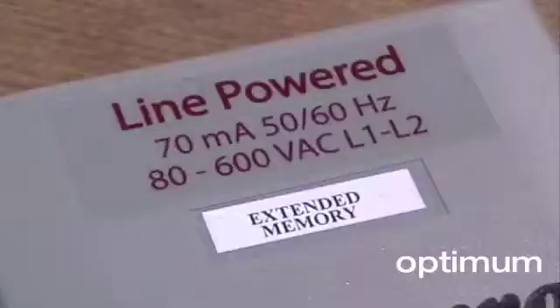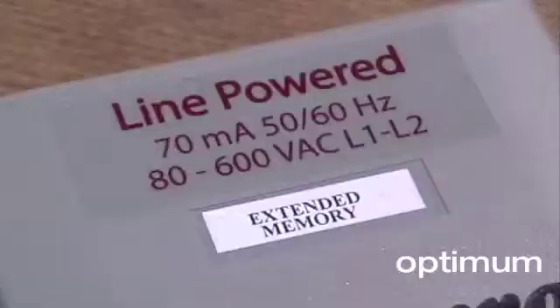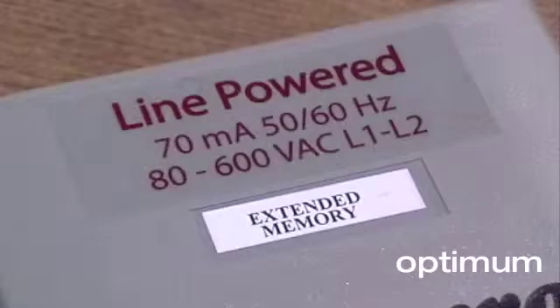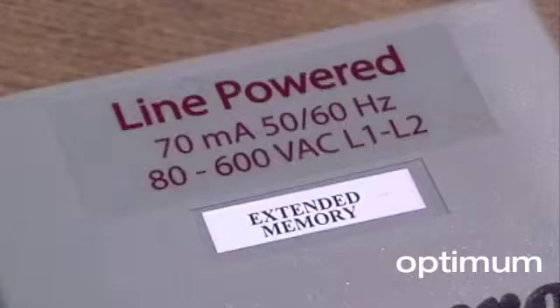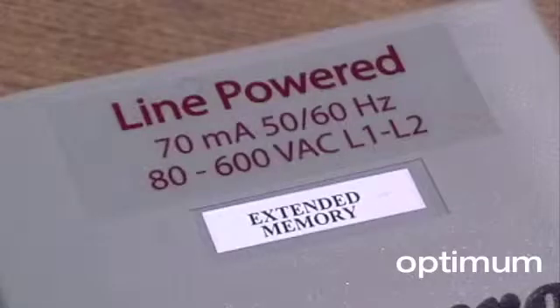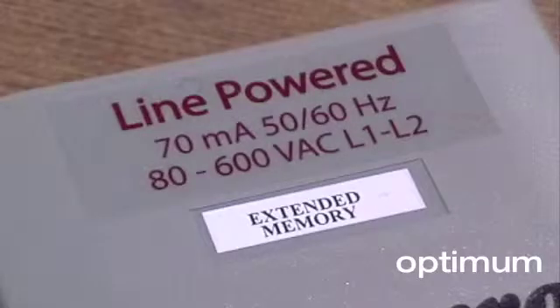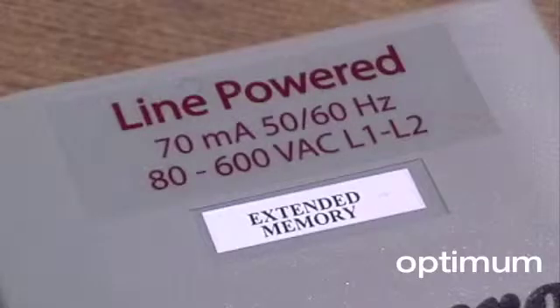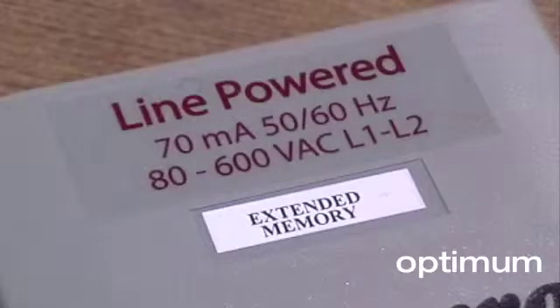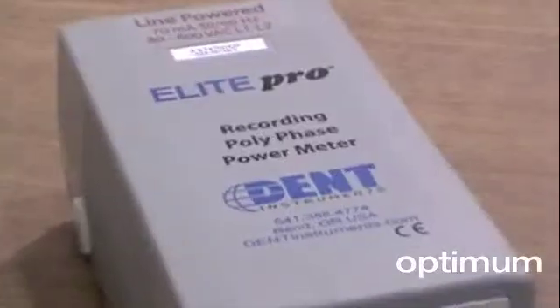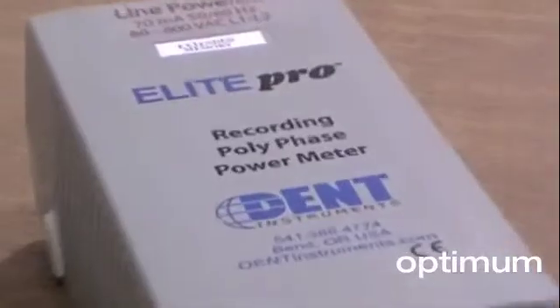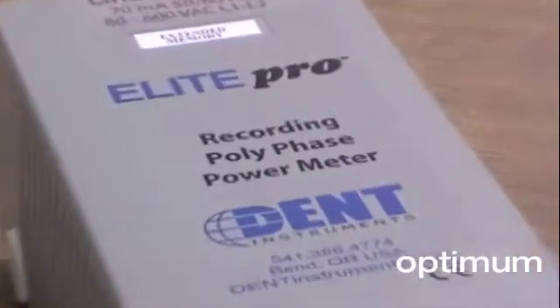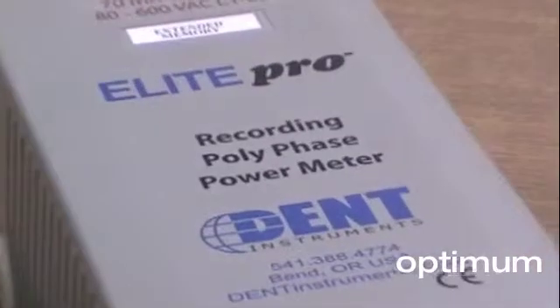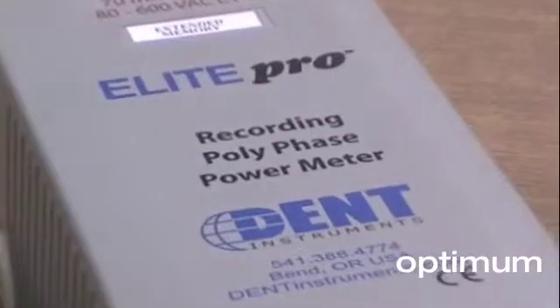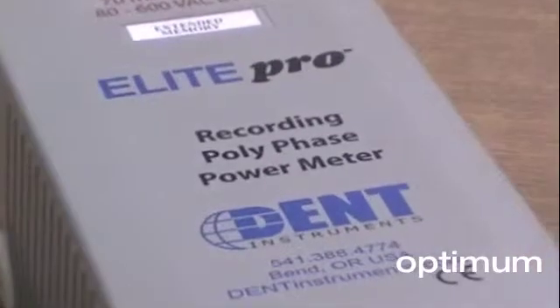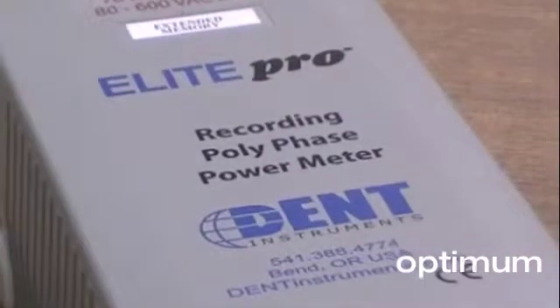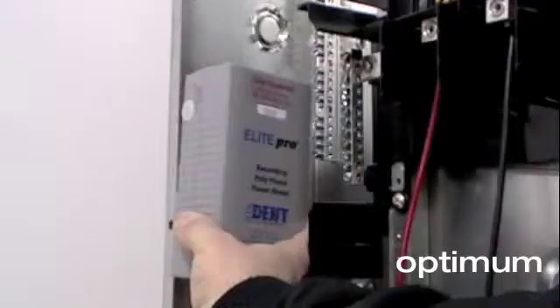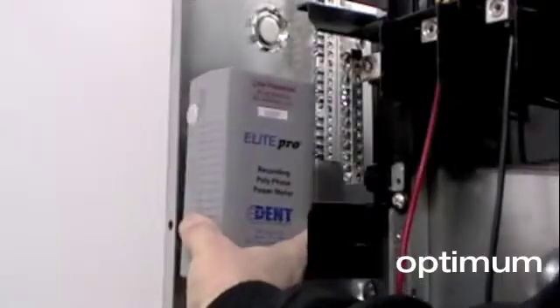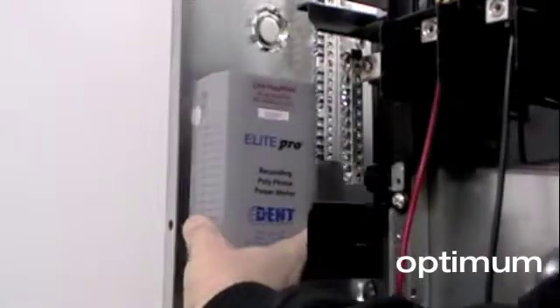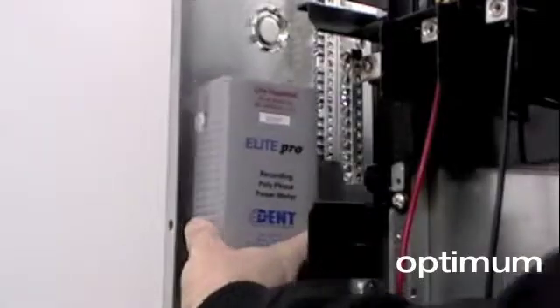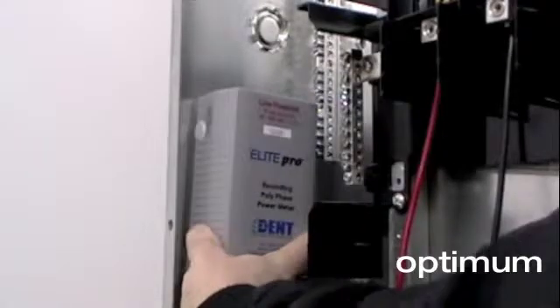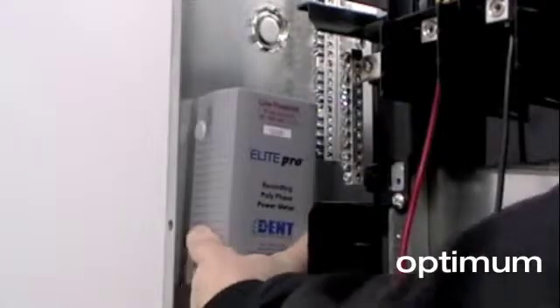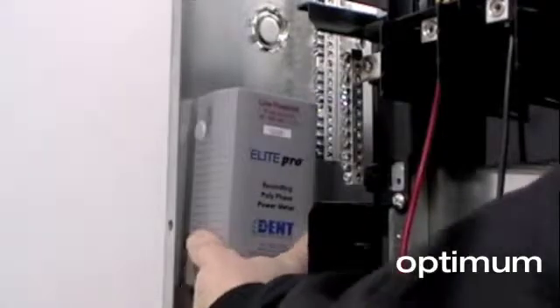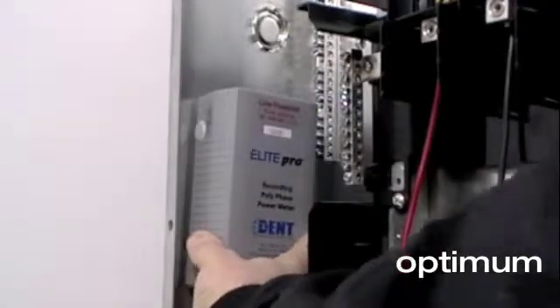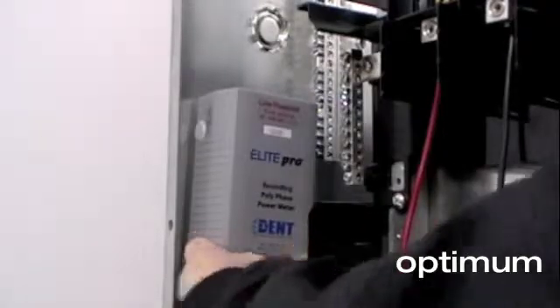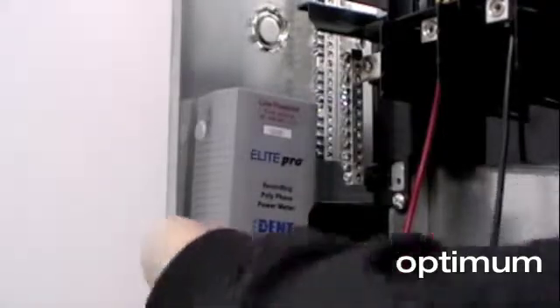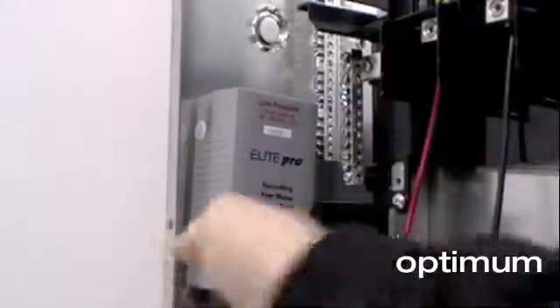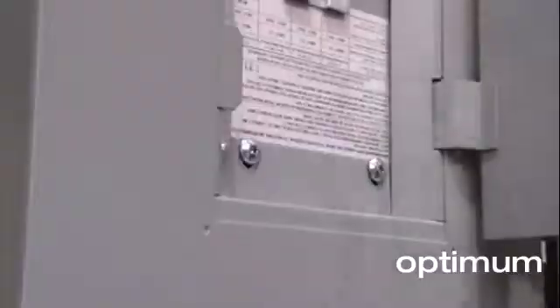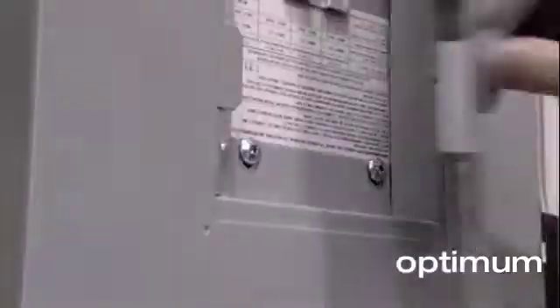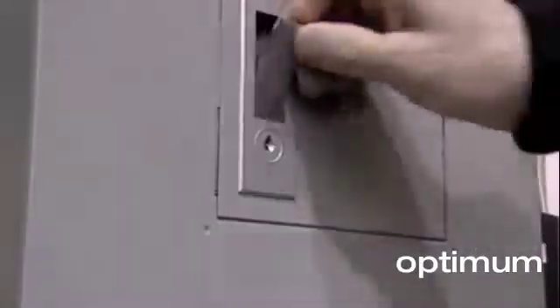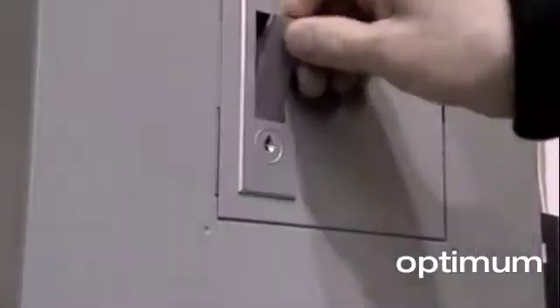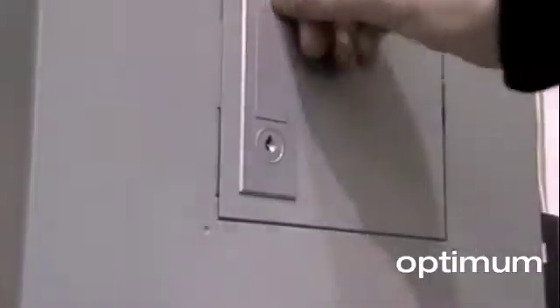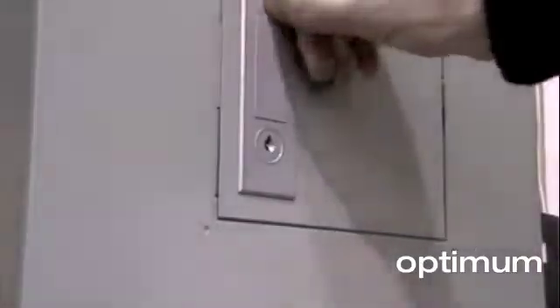The line power option gives the Elite Pro greater versatility and convenience than other power data loggers that don't offer this feature.